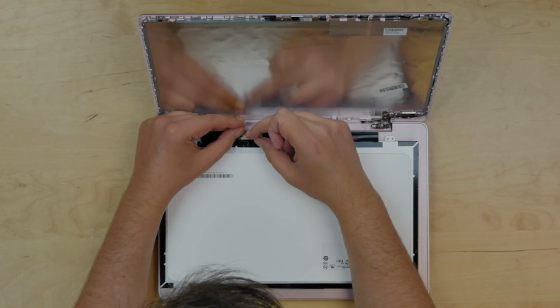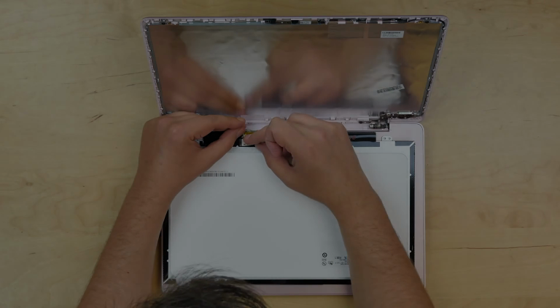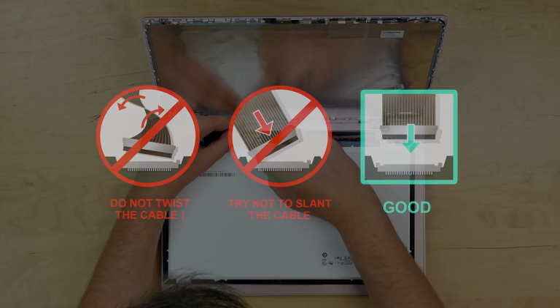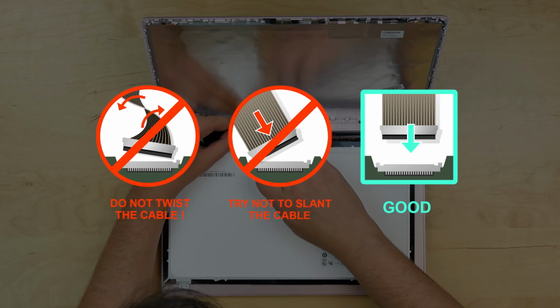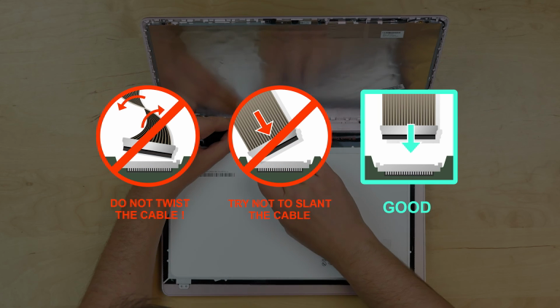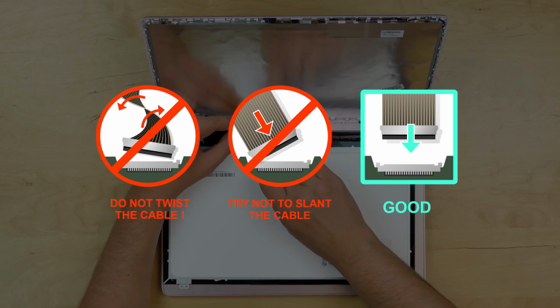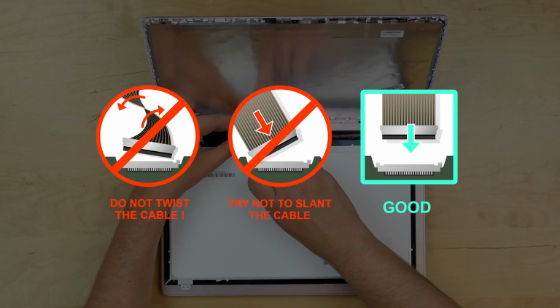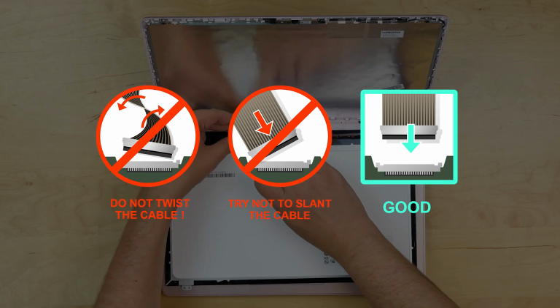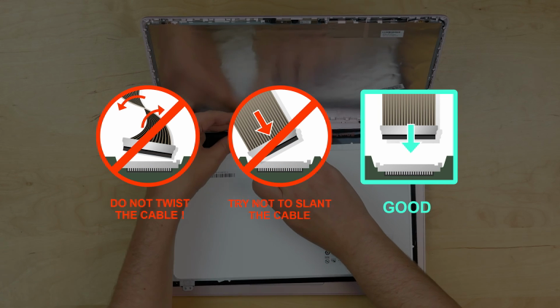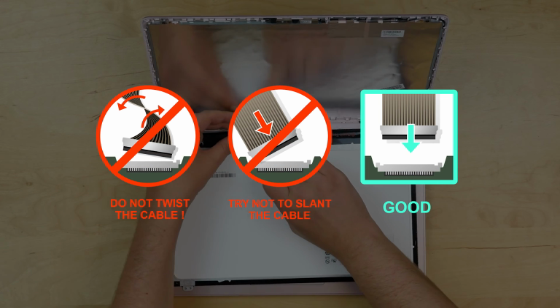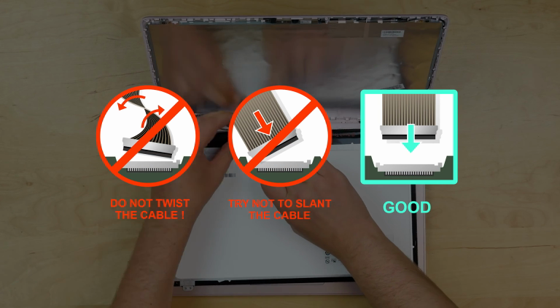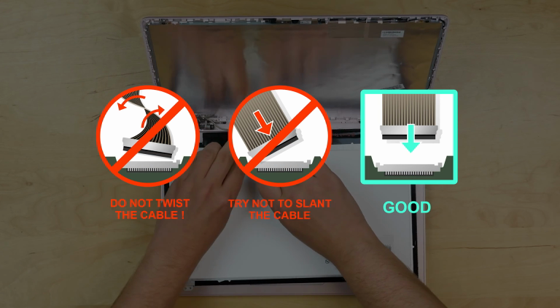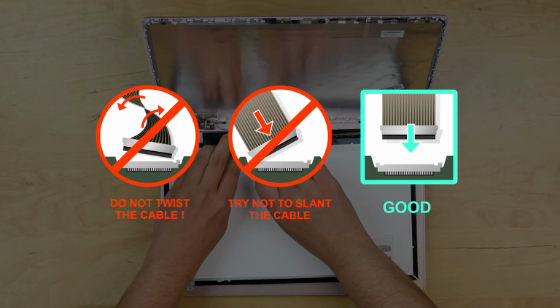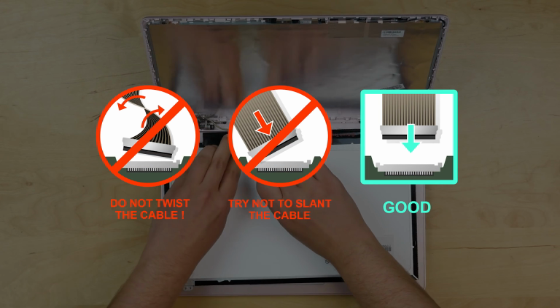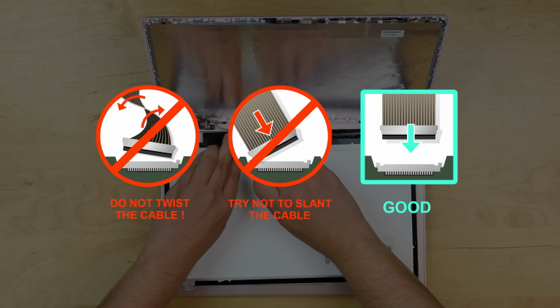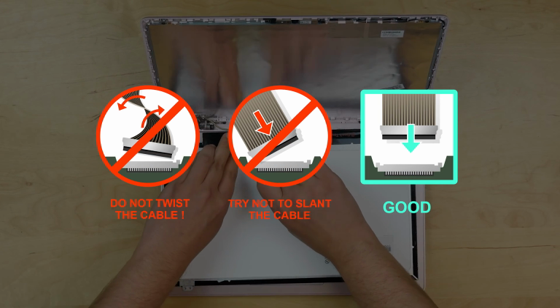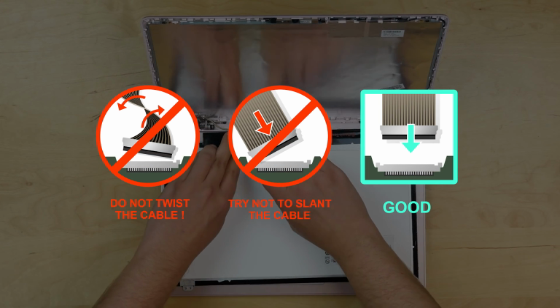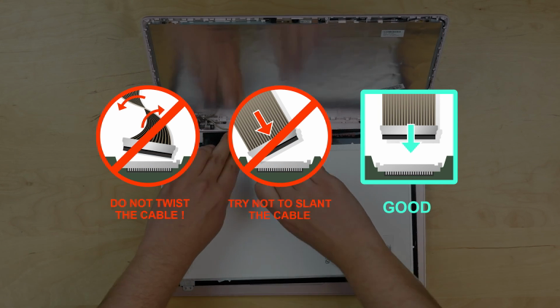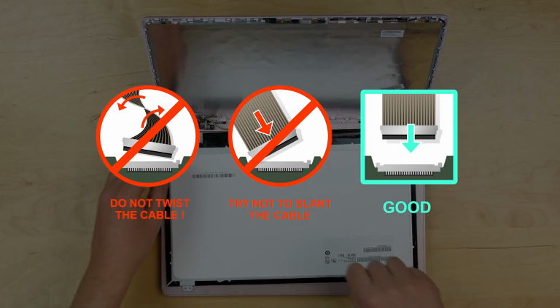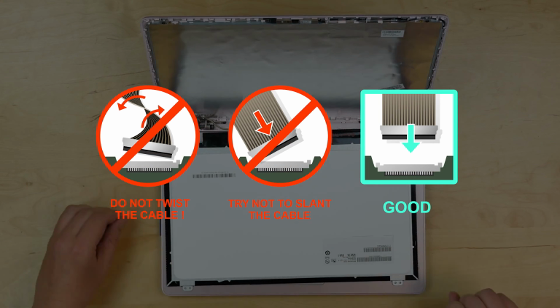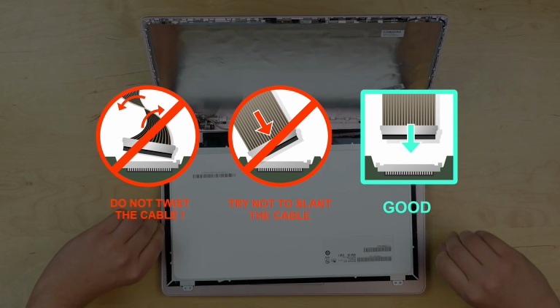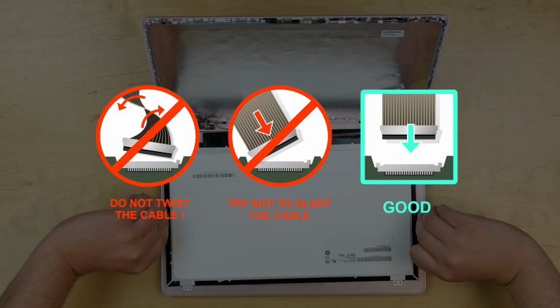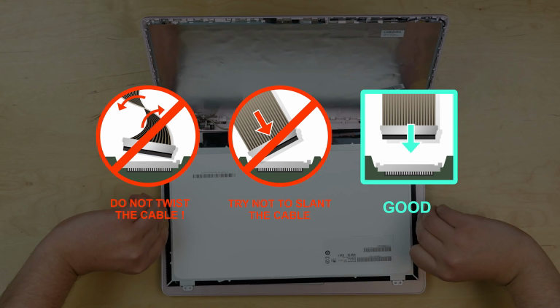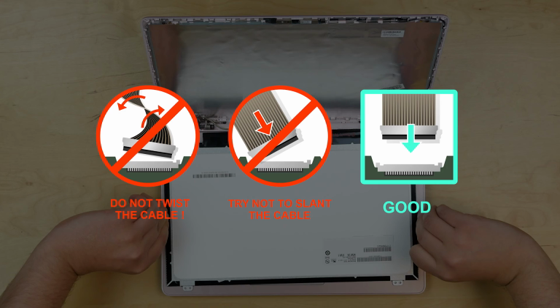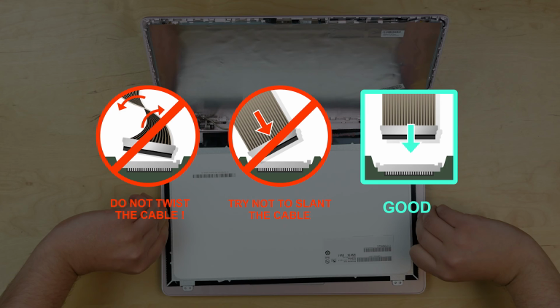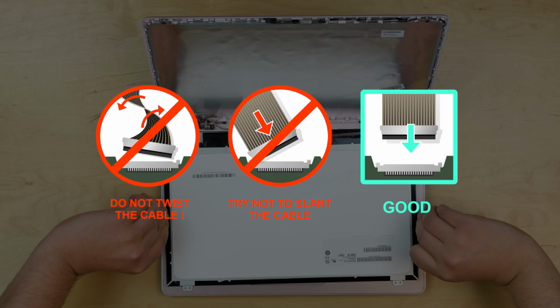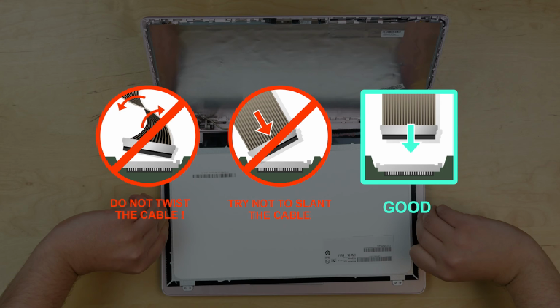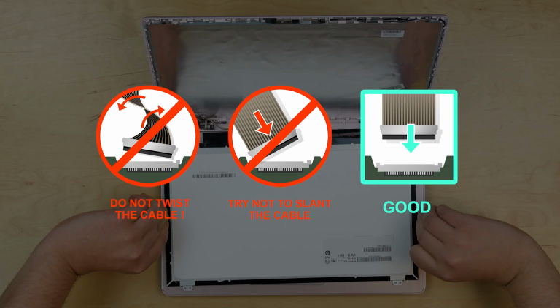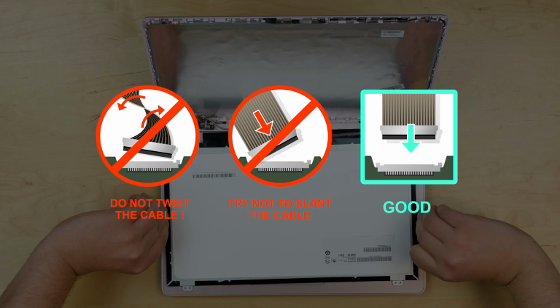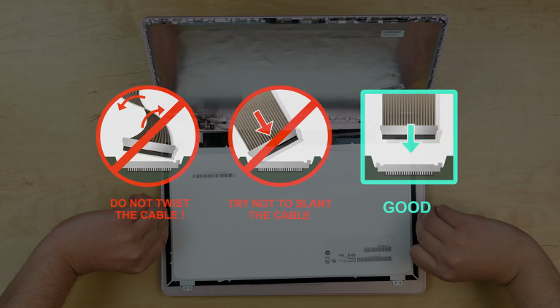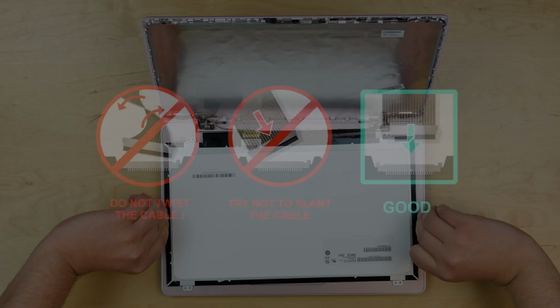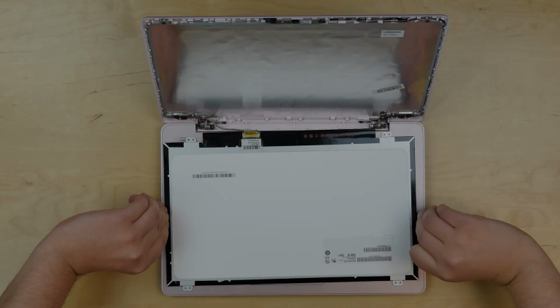It is very important not to force any of the connectors. You must not twist or slant the connector when plugging it in.